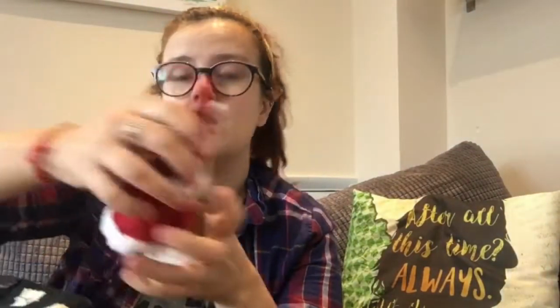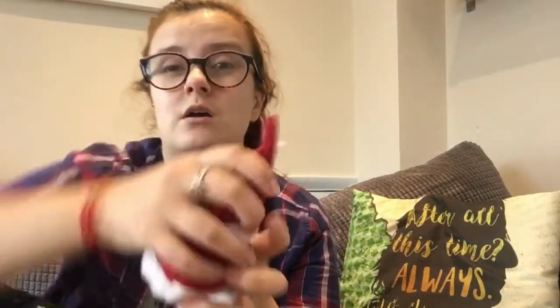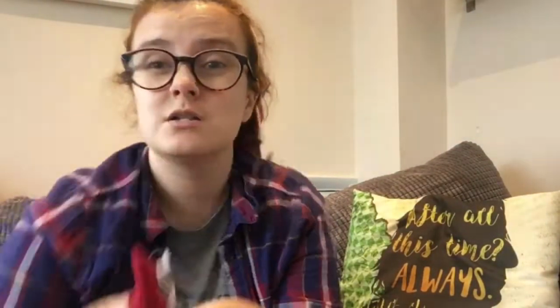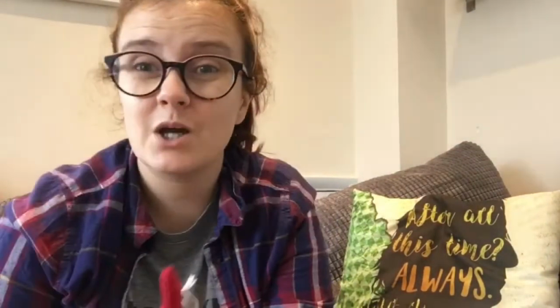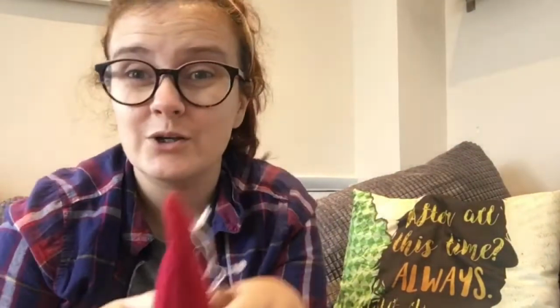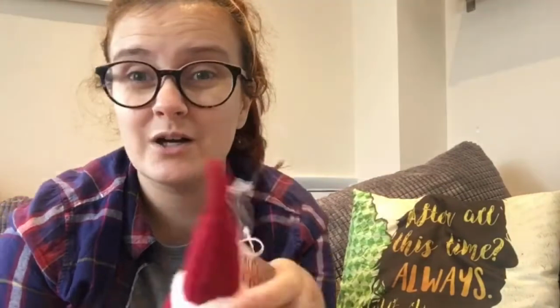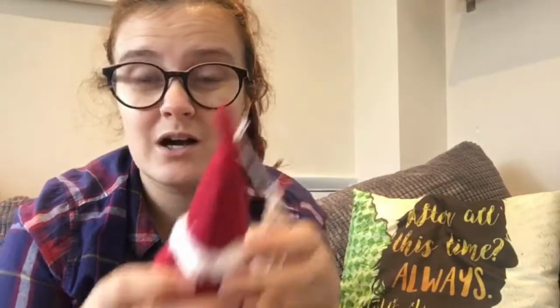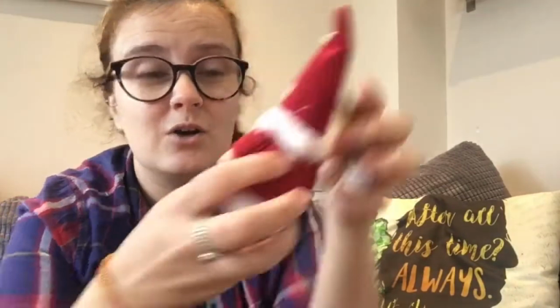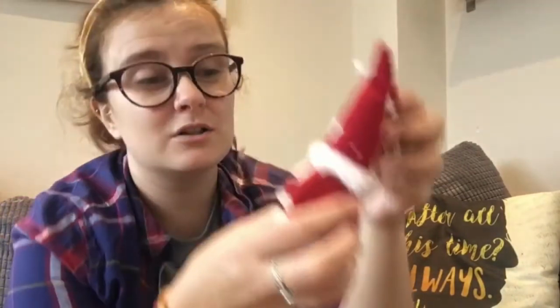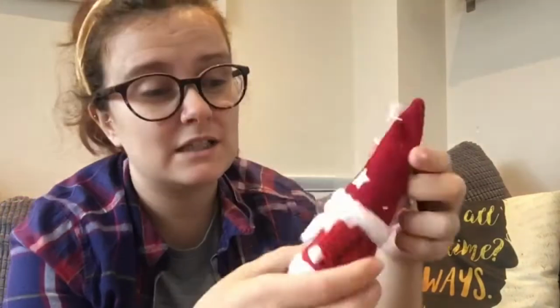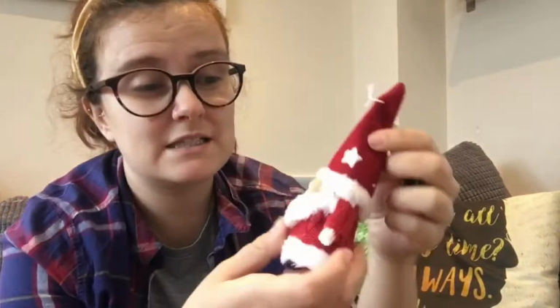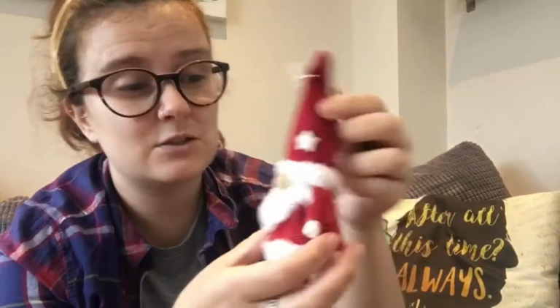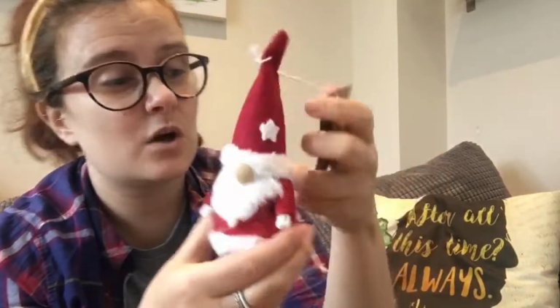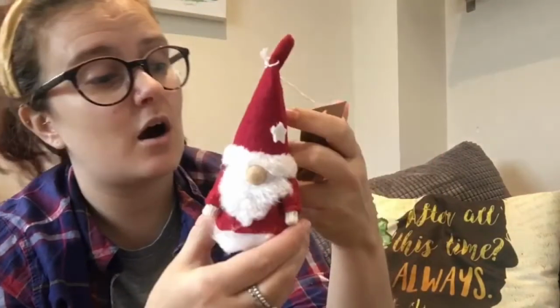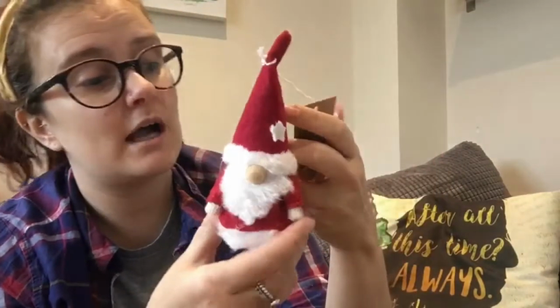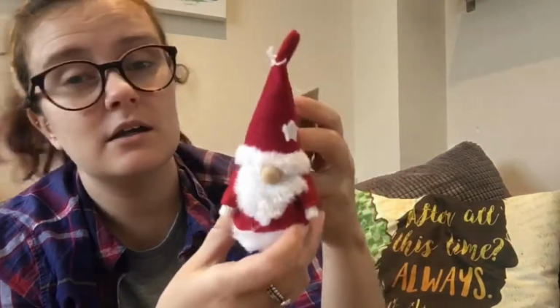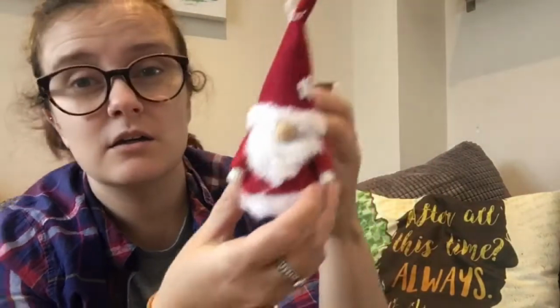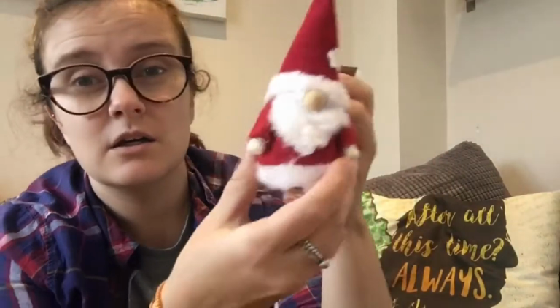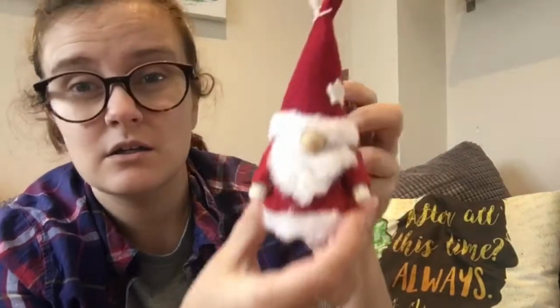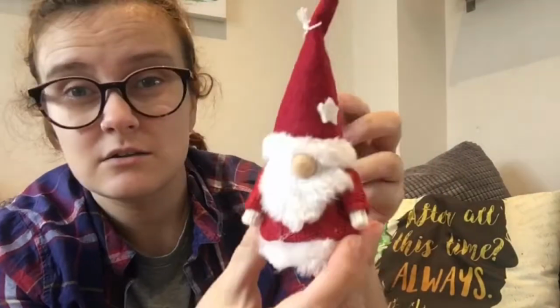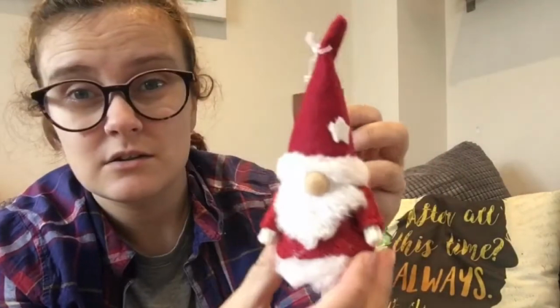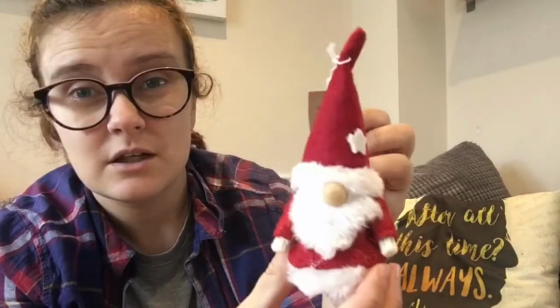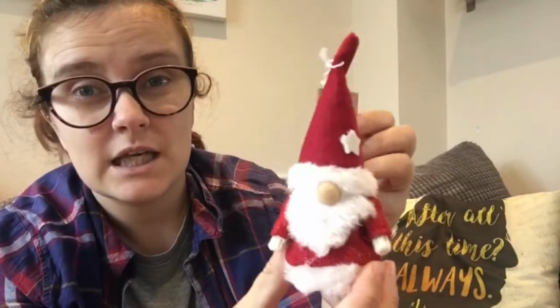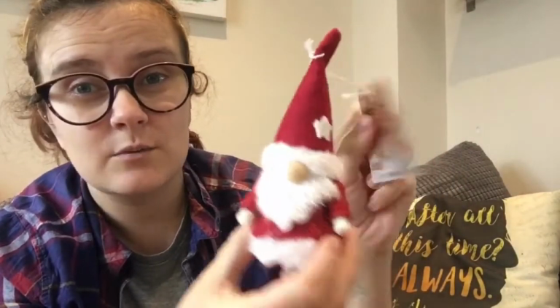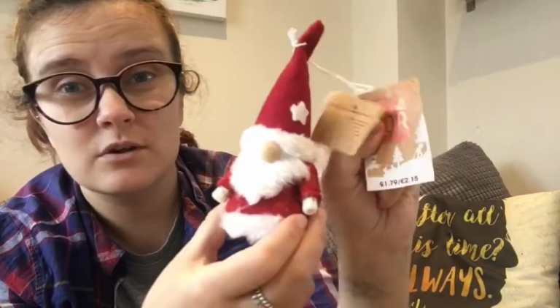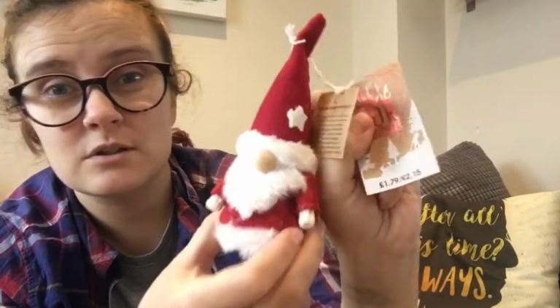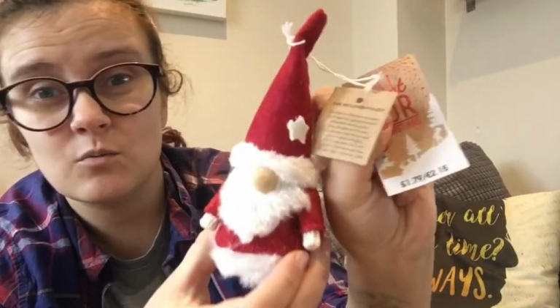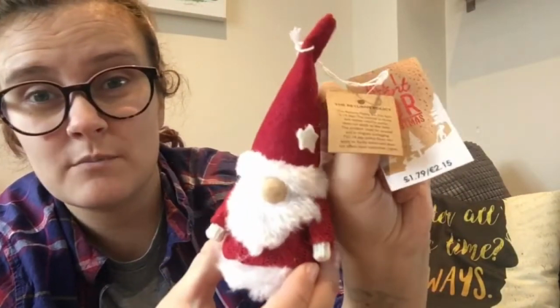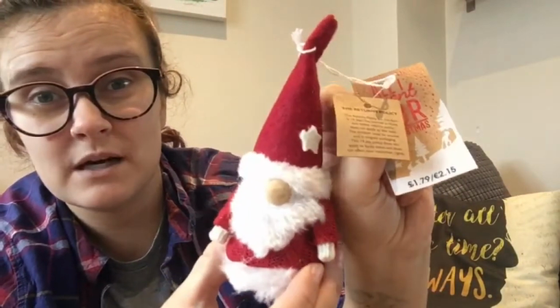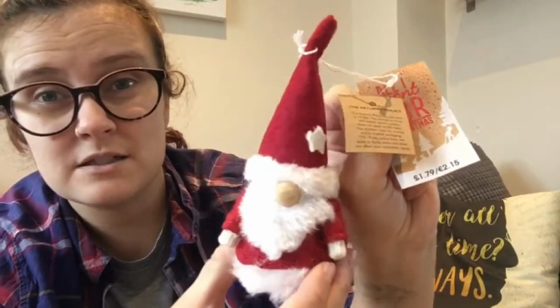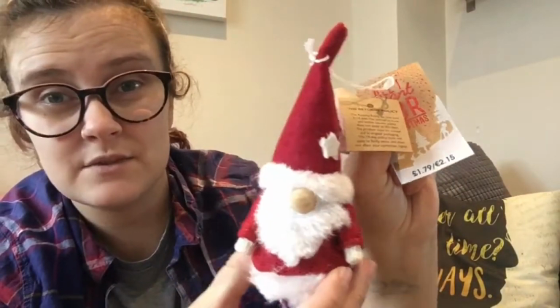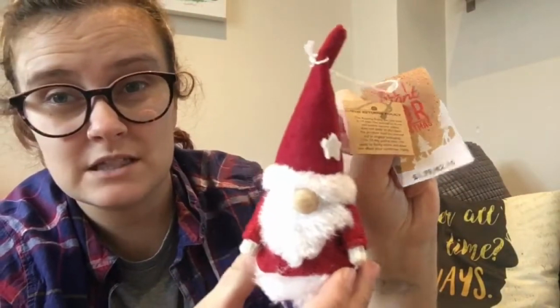So I got this little guy — he was £1.79.